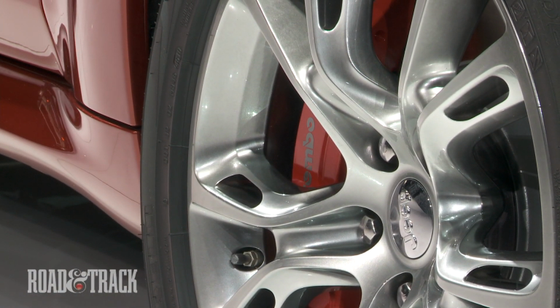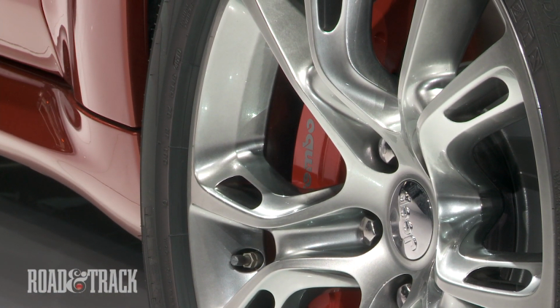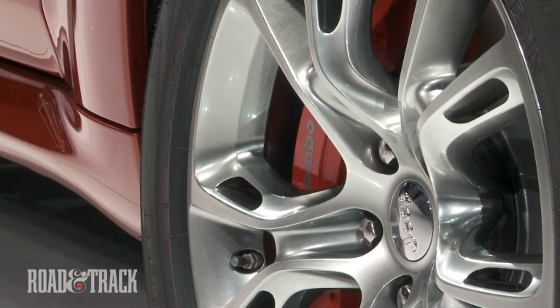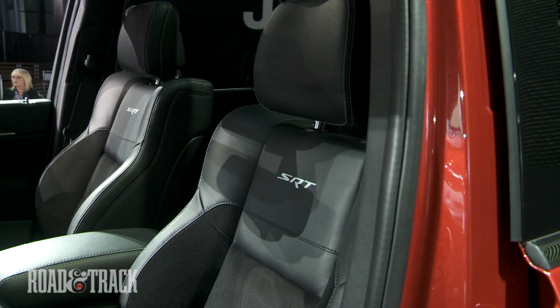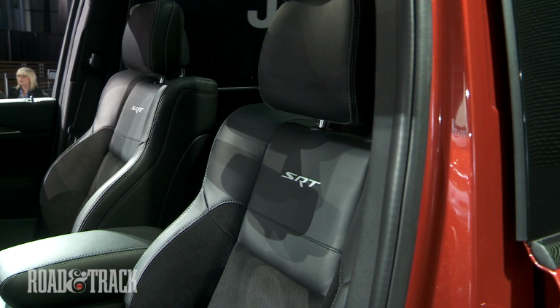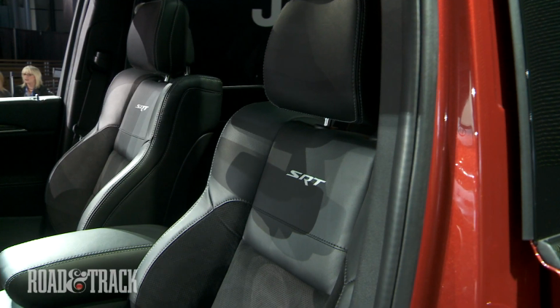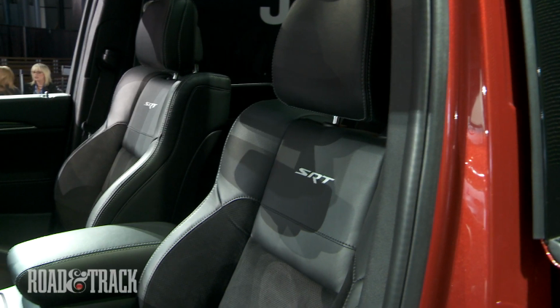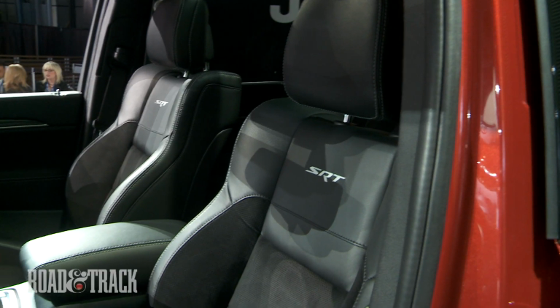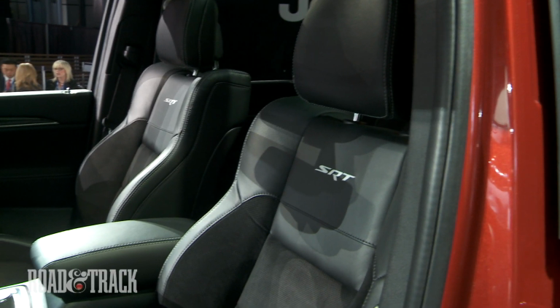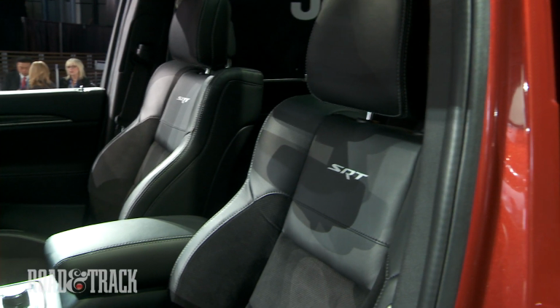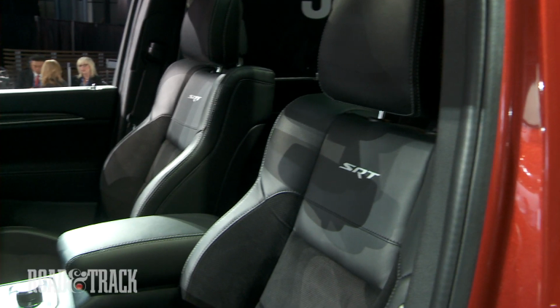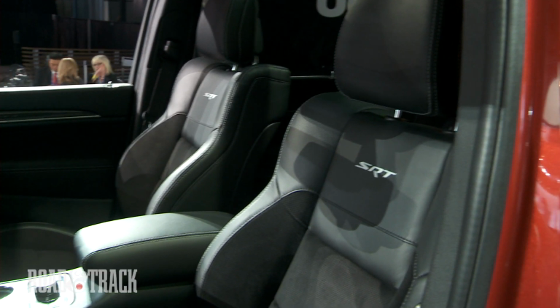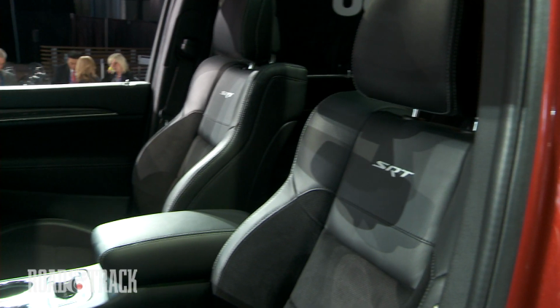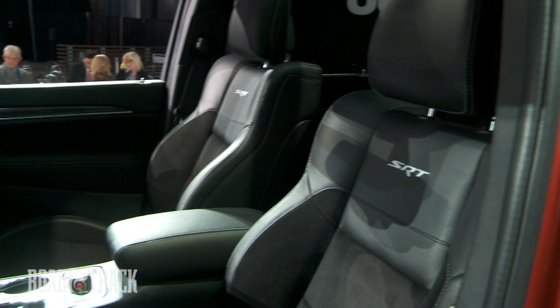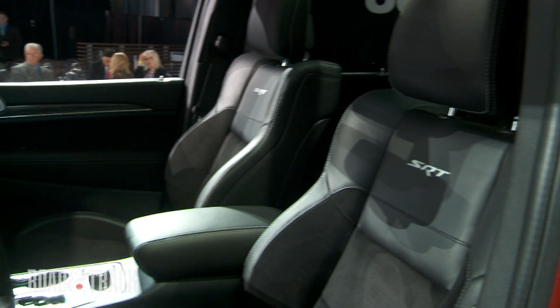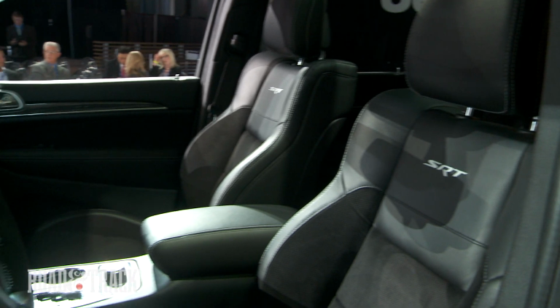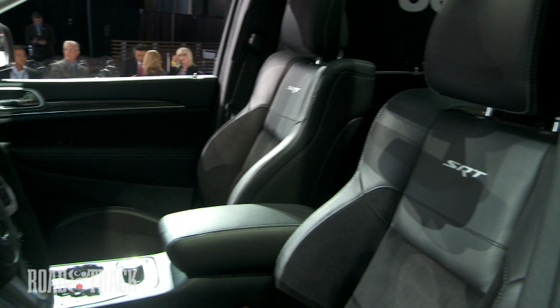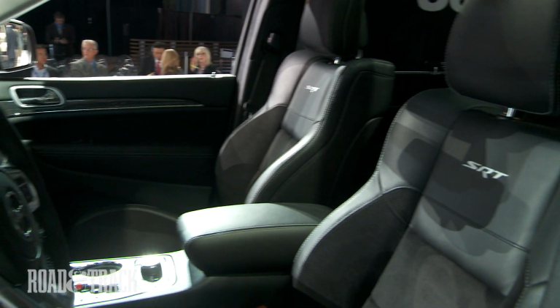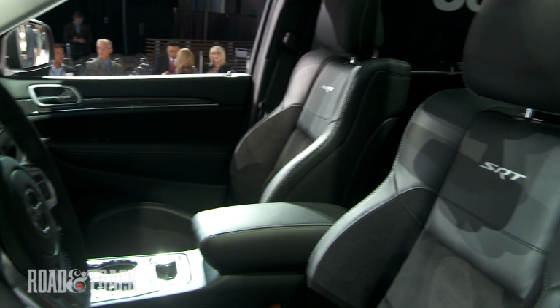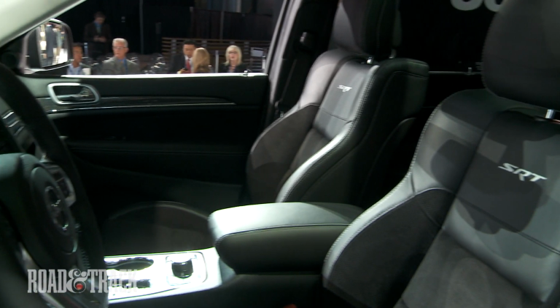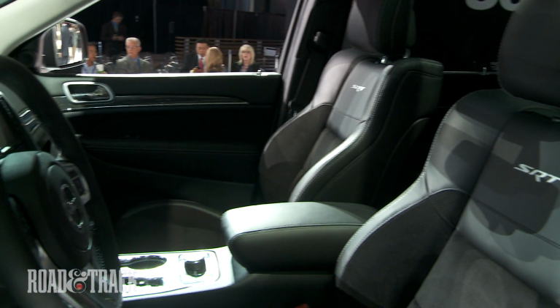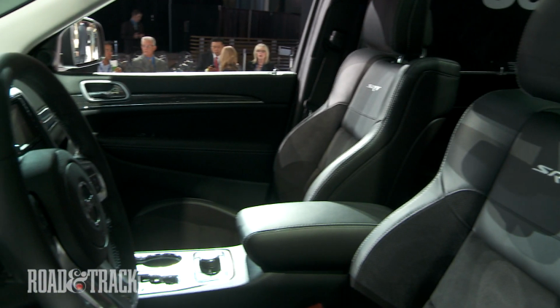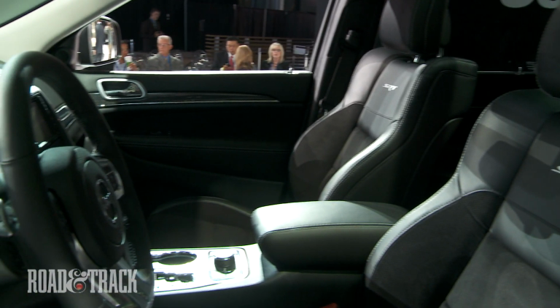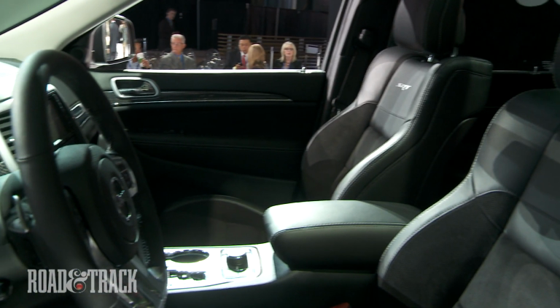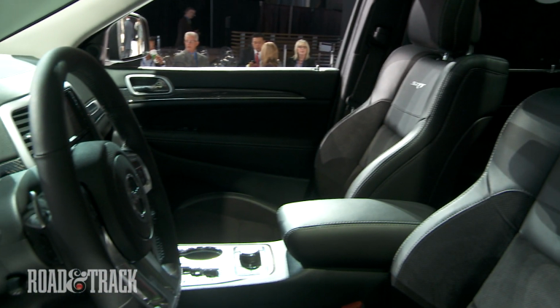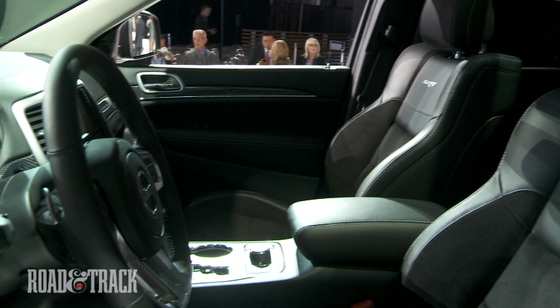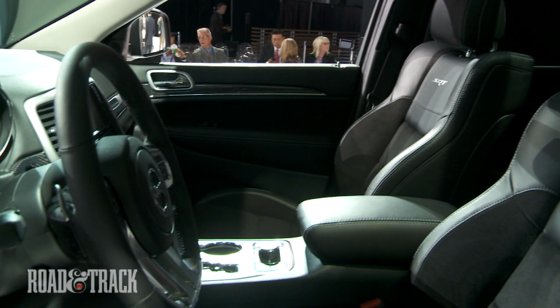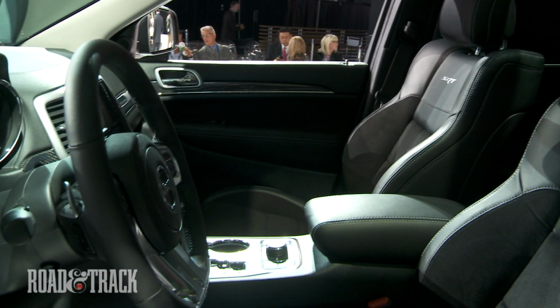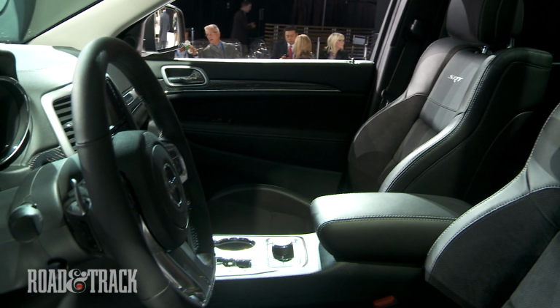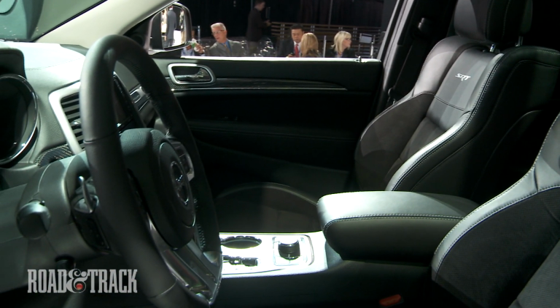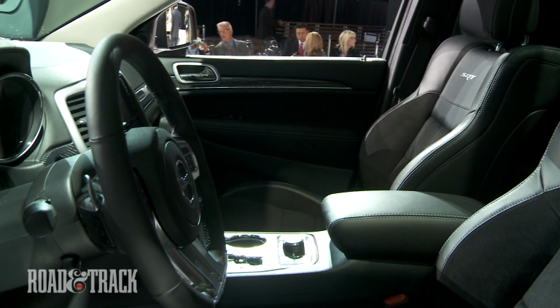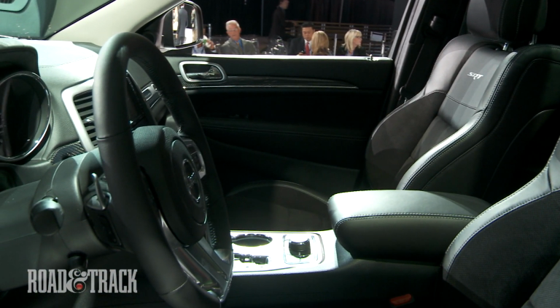Heavily bolstered leather sports seats are found inside, where there's carbon fiber trim on the instrument and door panels.